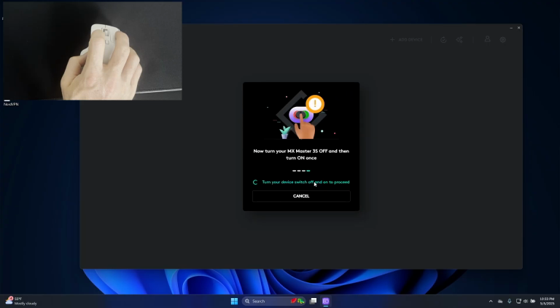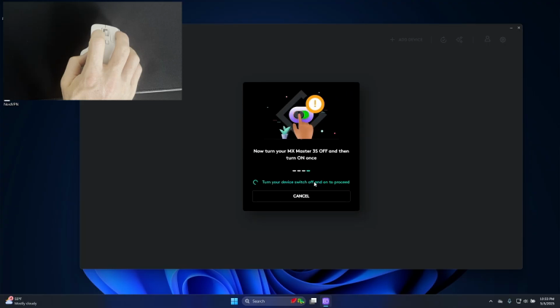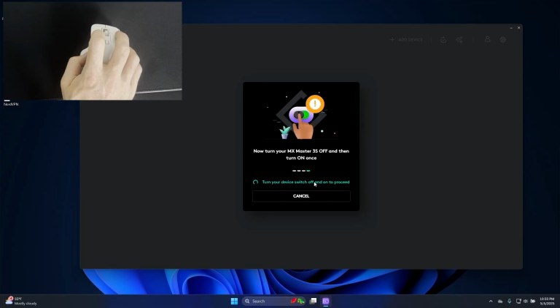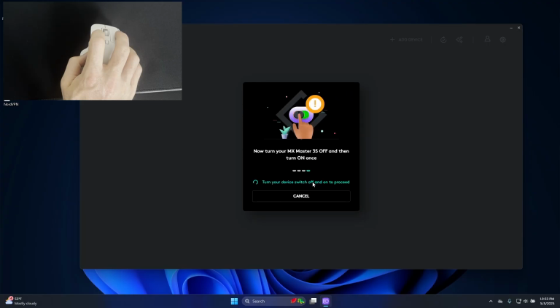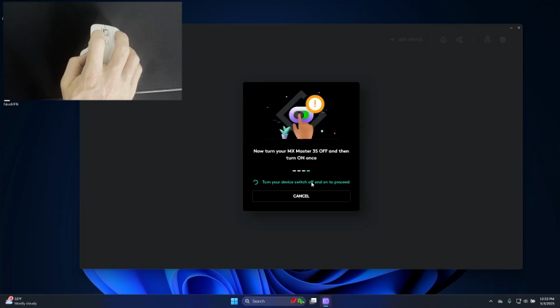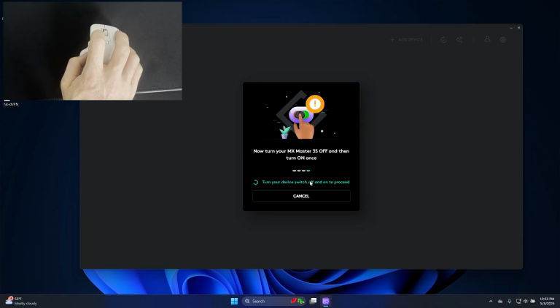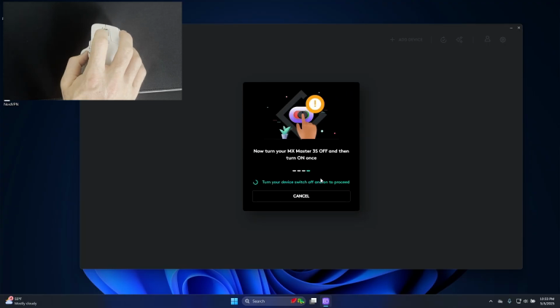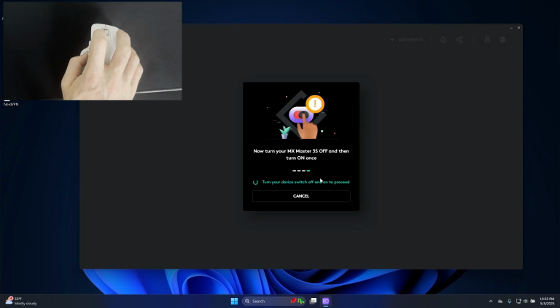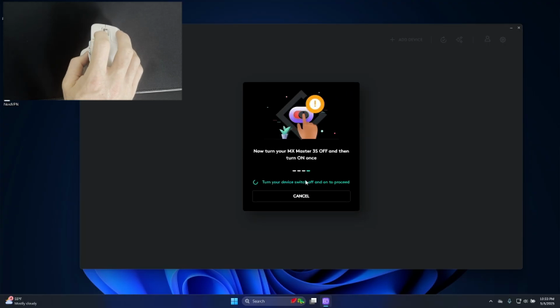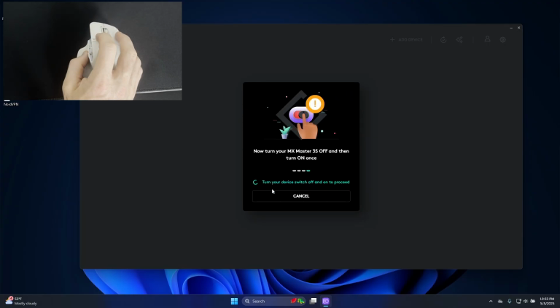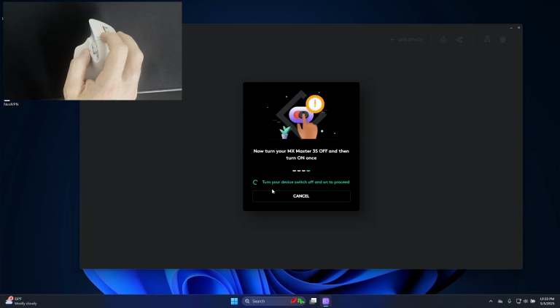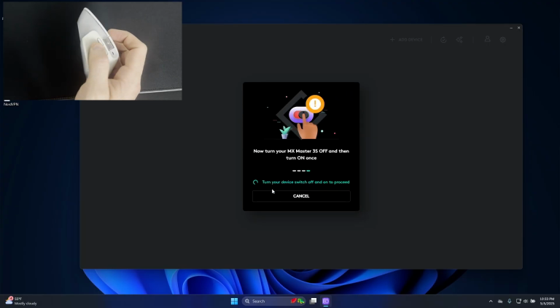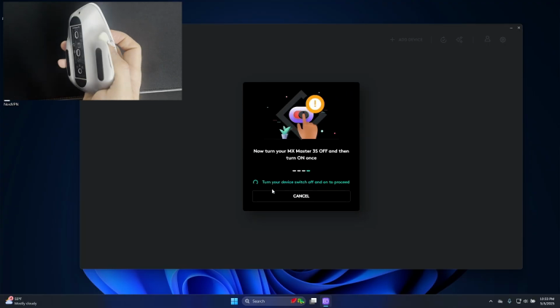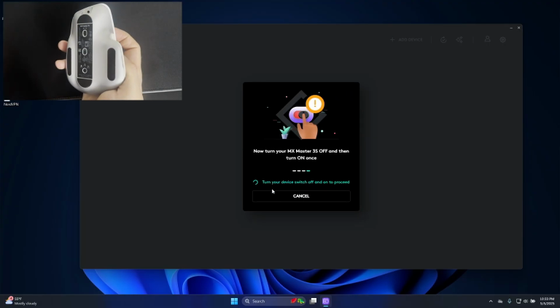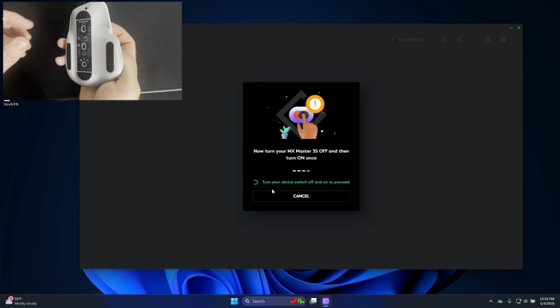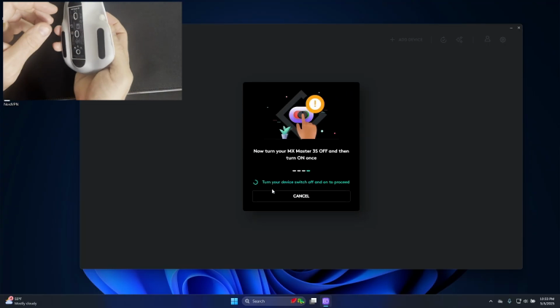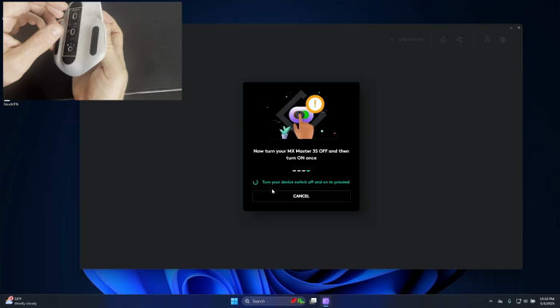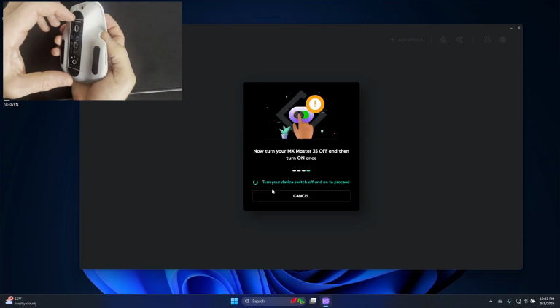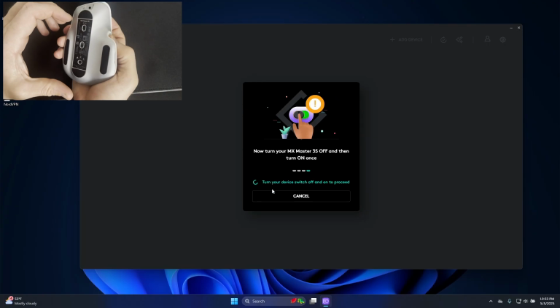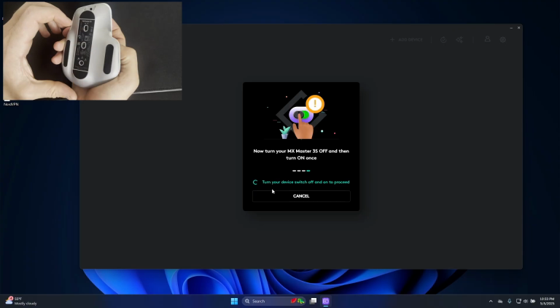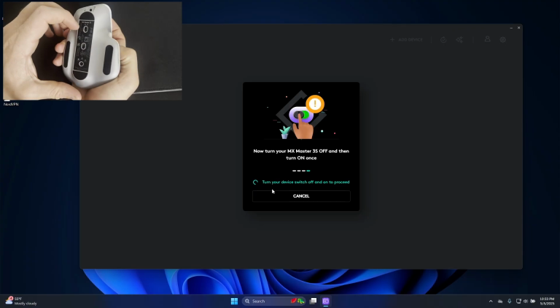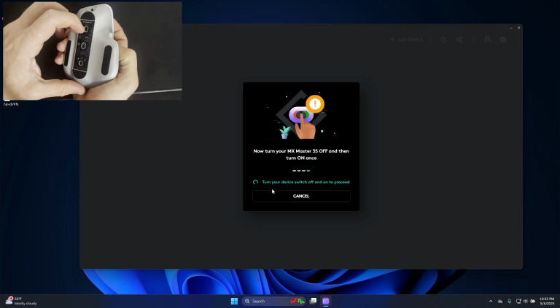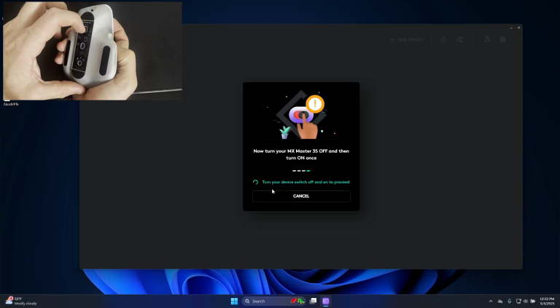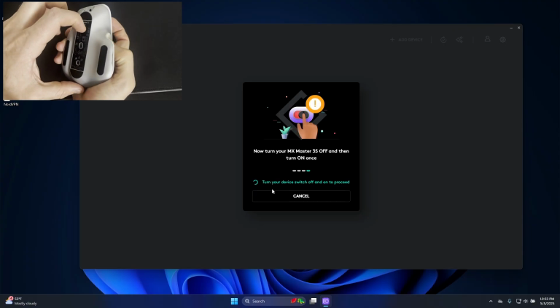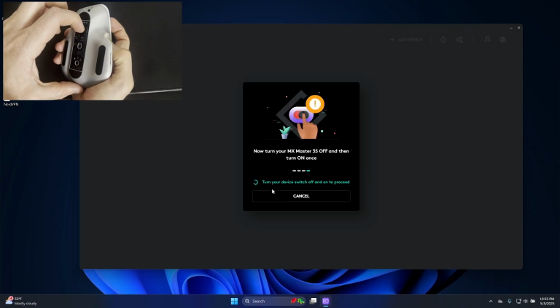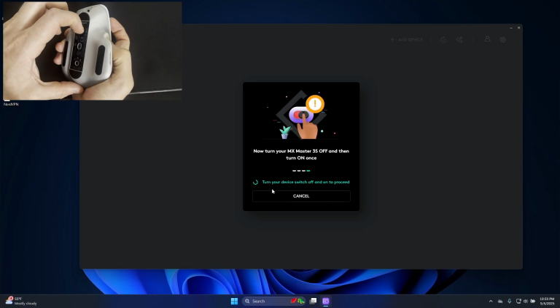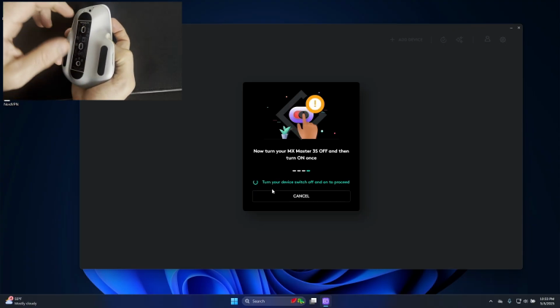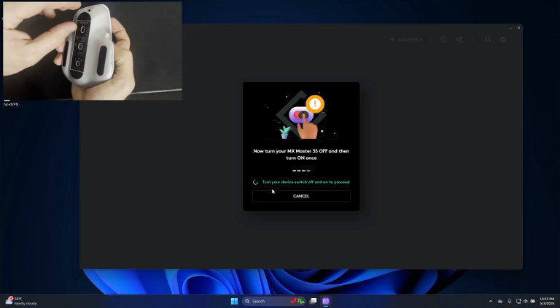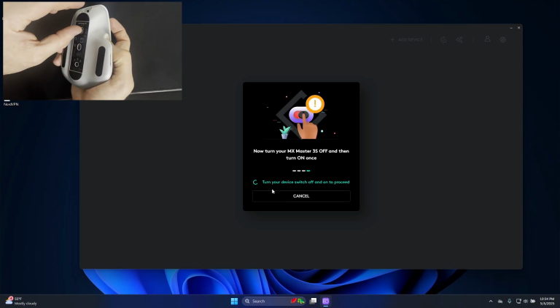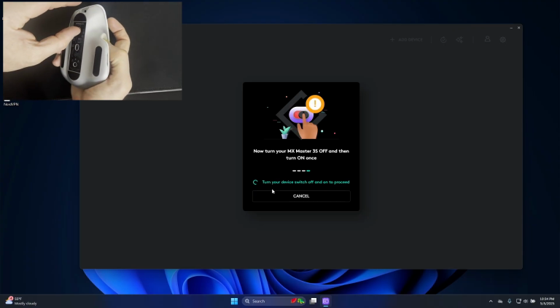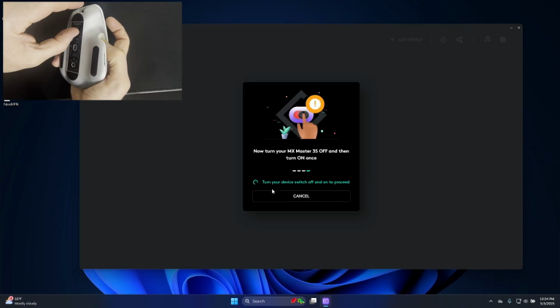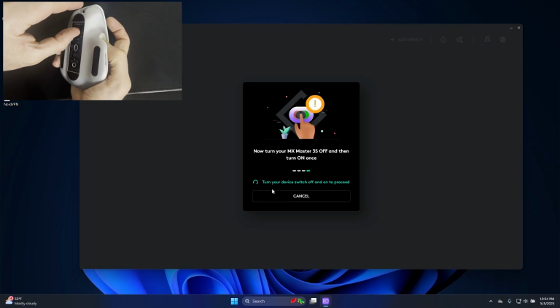Now it says to turn over my mouse and turn it off and on once, so I've turned over my mouse here. I'll turn it off, then back on.